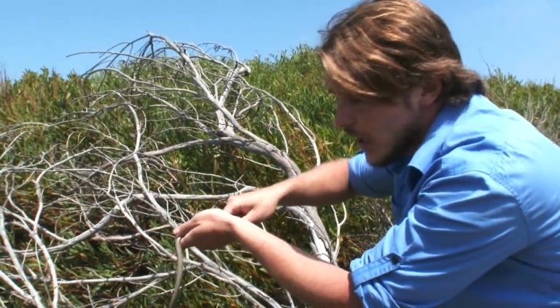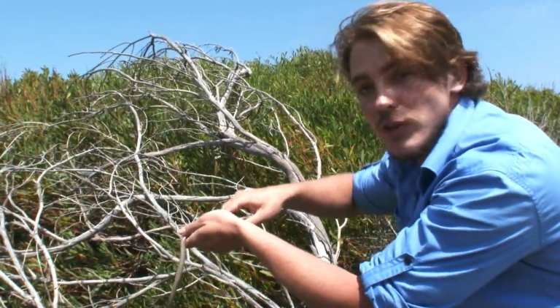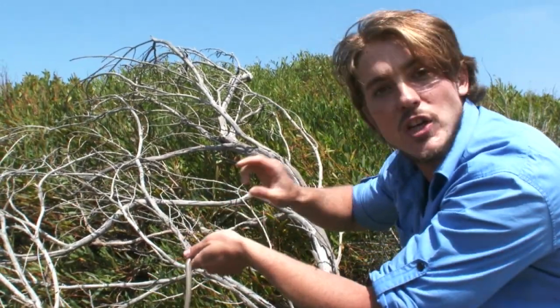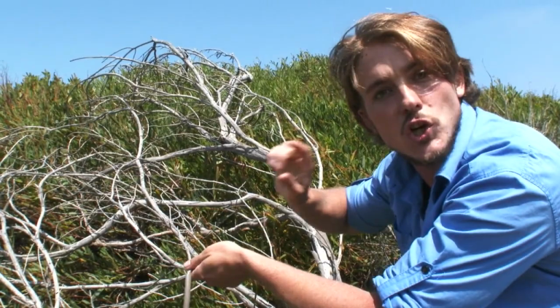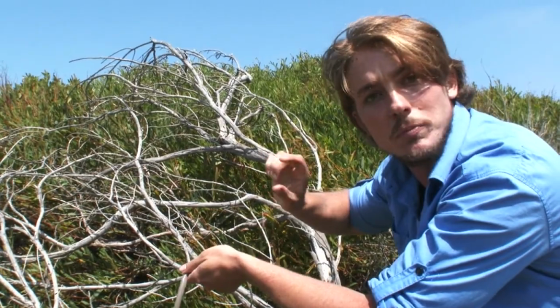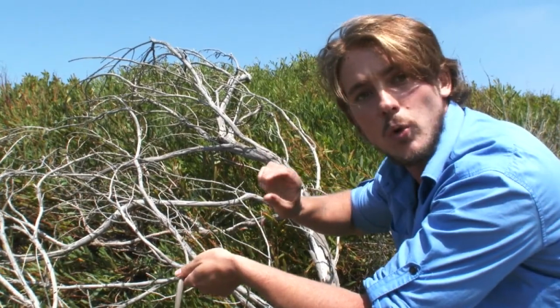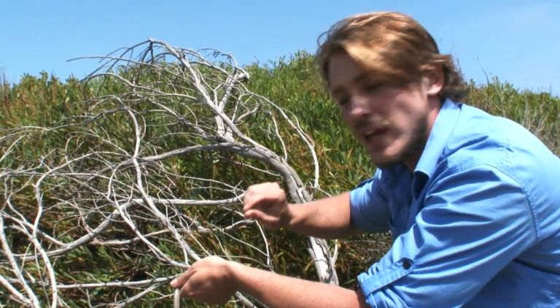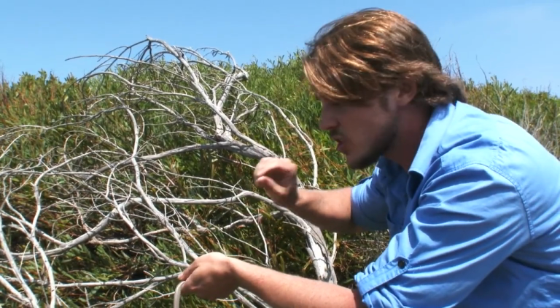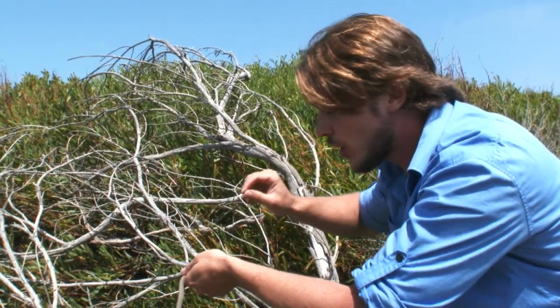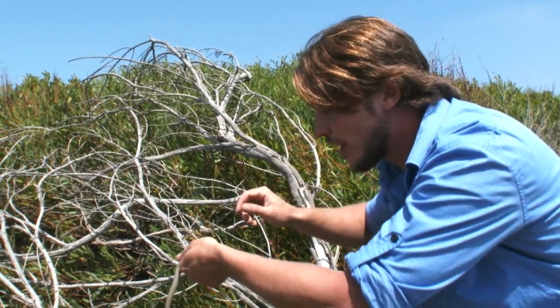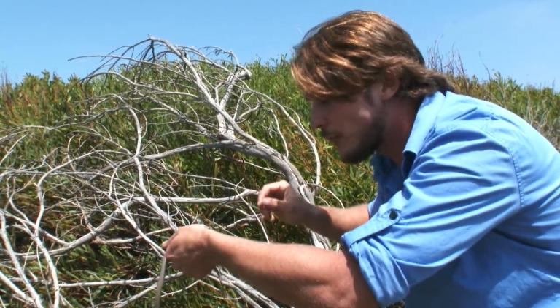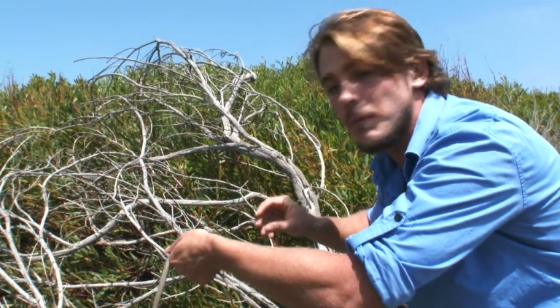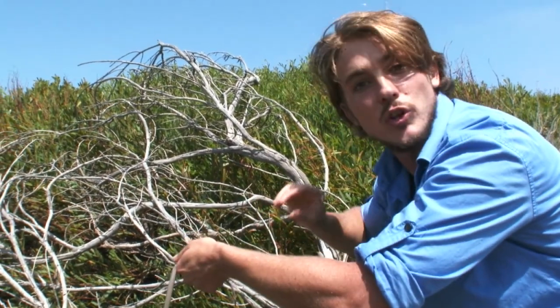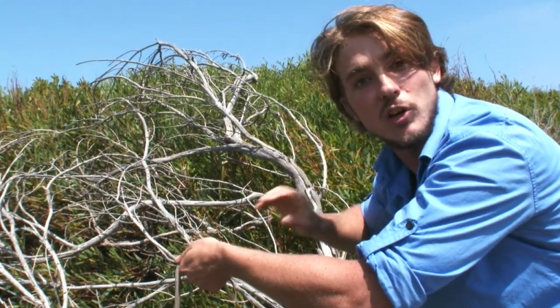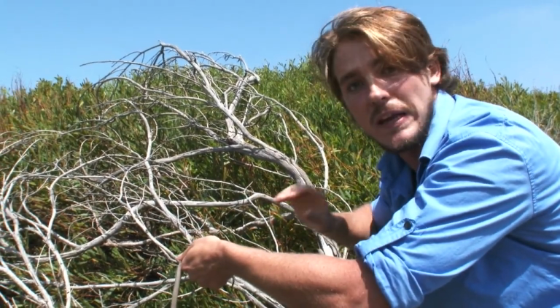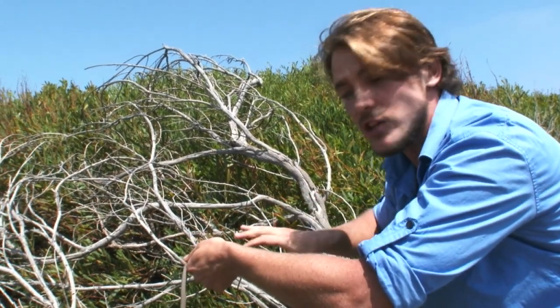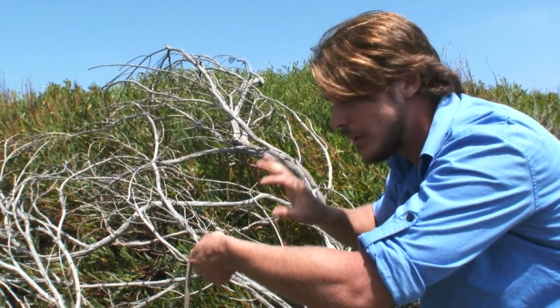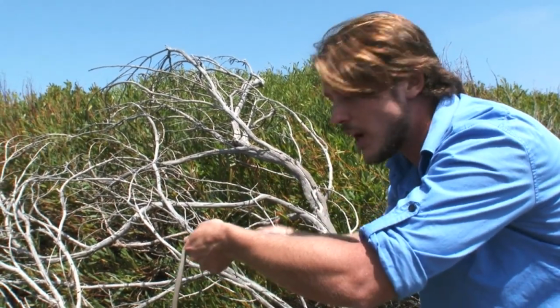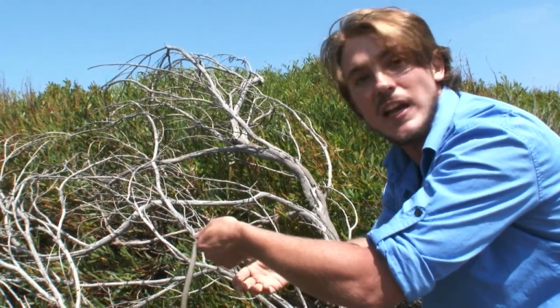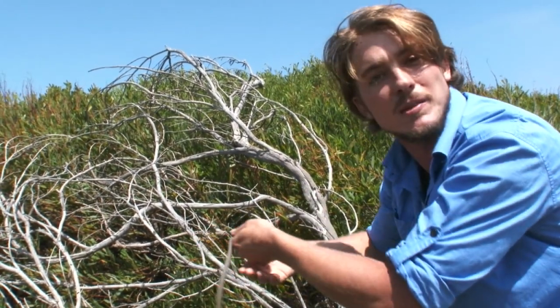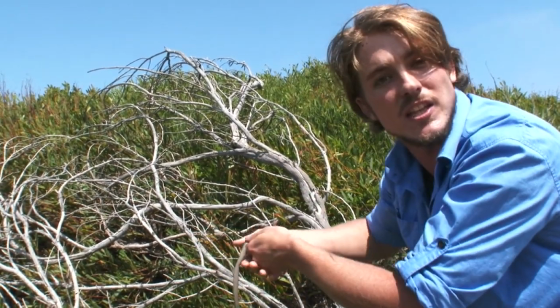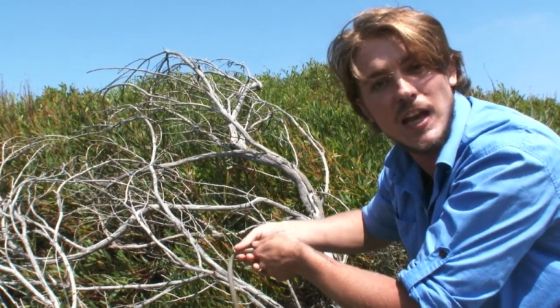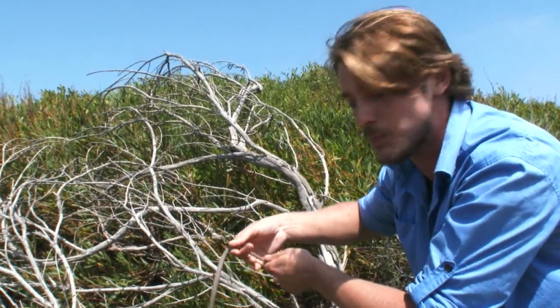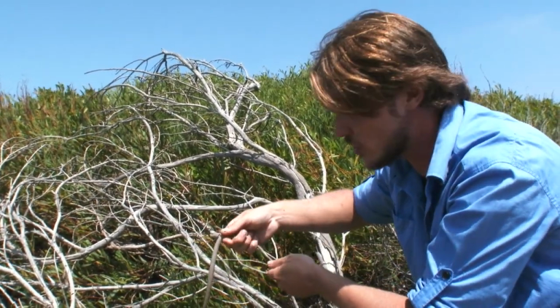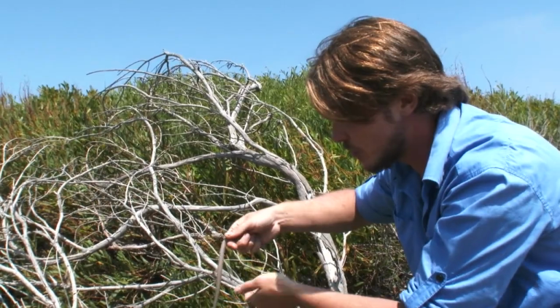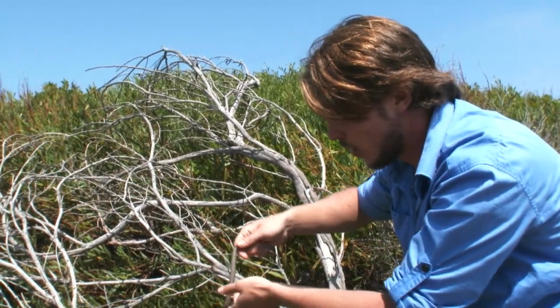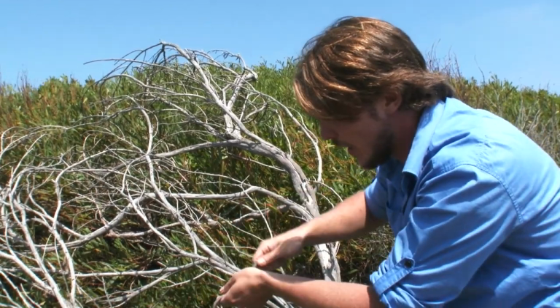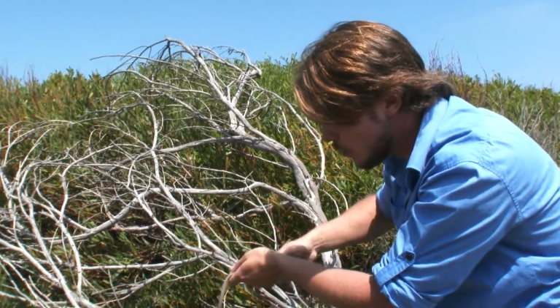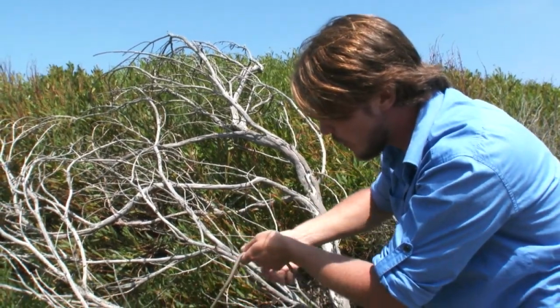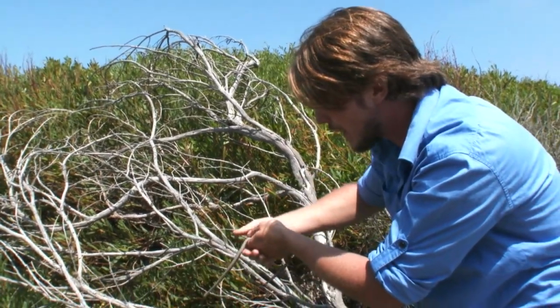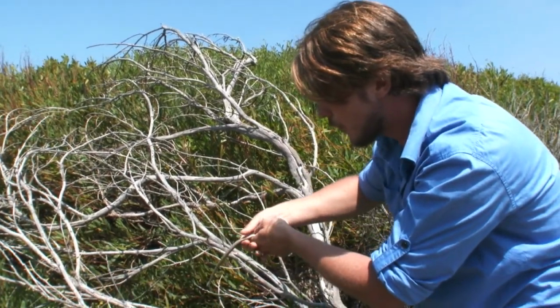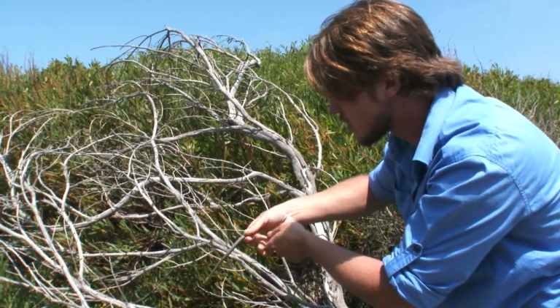Even though he's so small, he's still got enough venom to kill me. So never underestimate a snake just because he's small. Really well camouflaged.